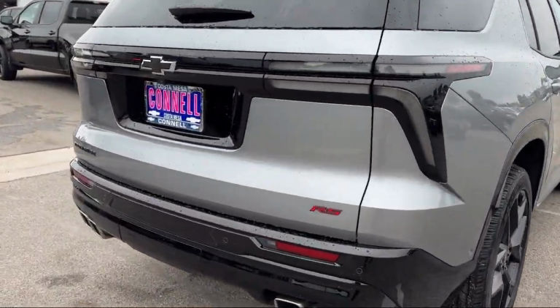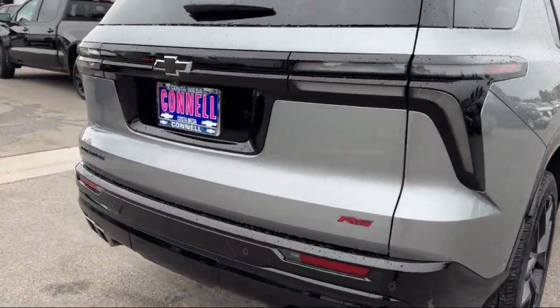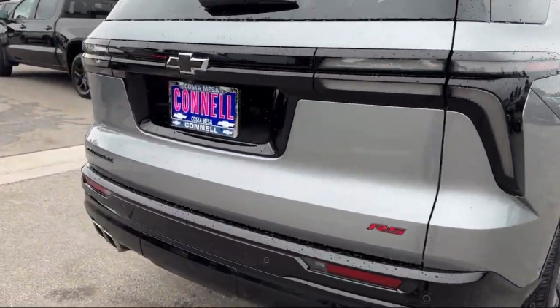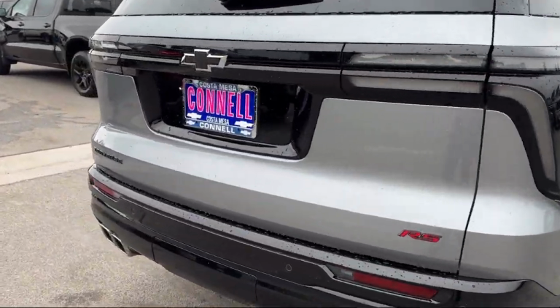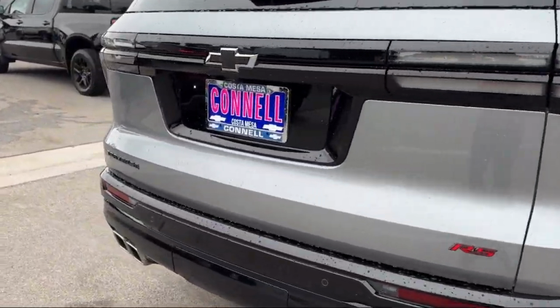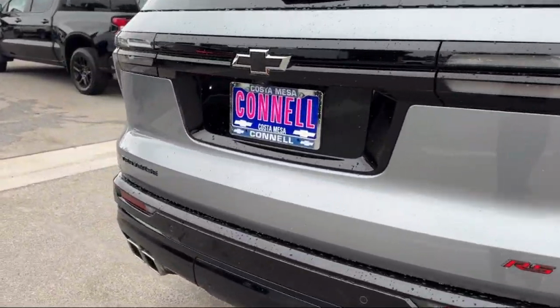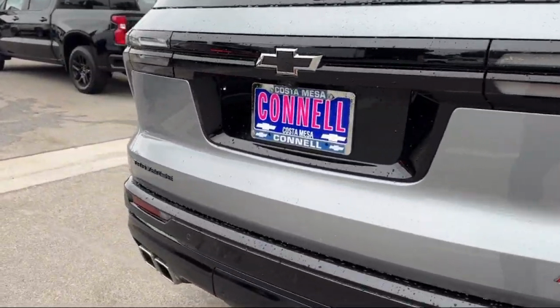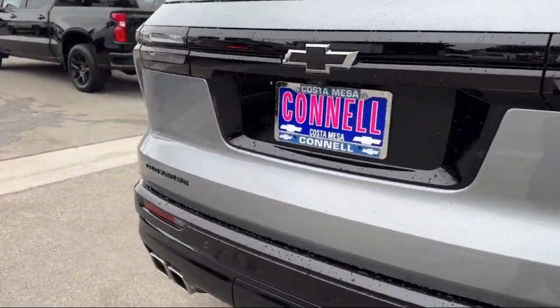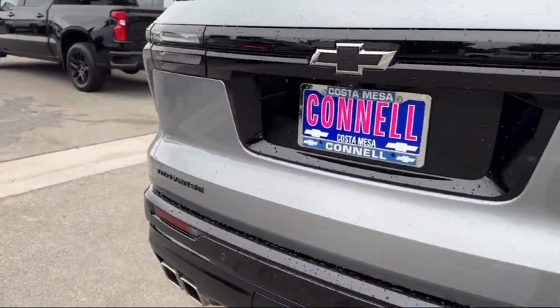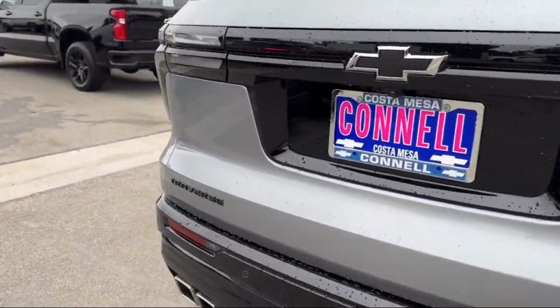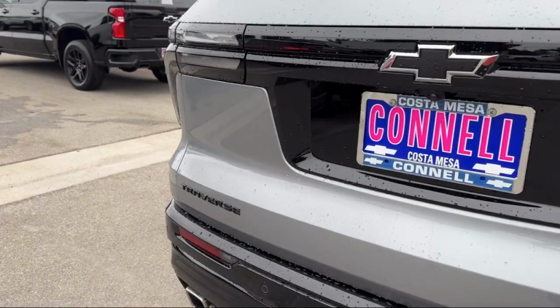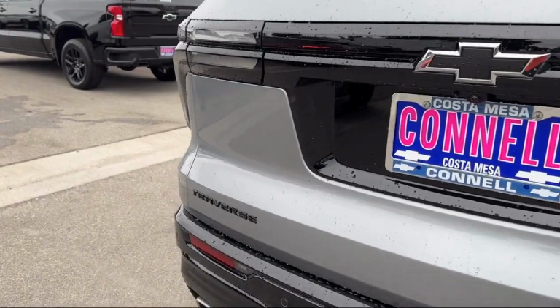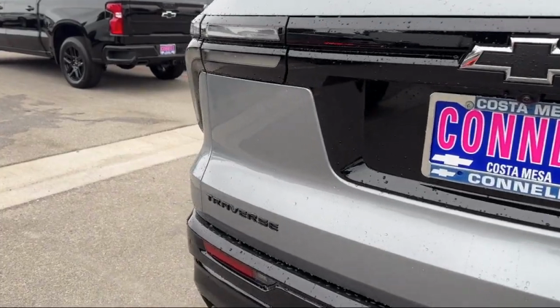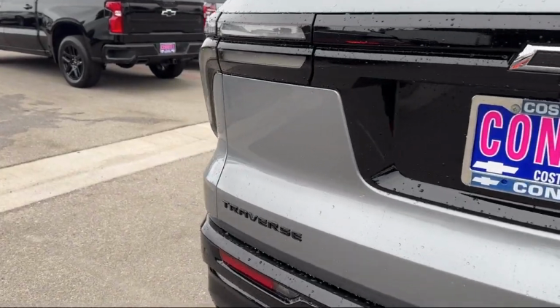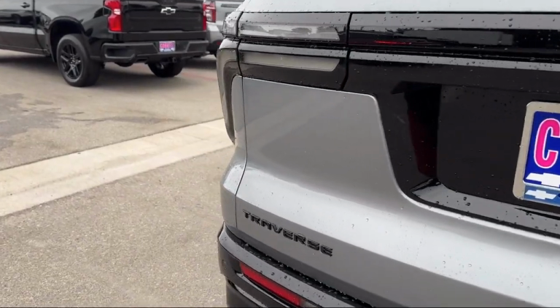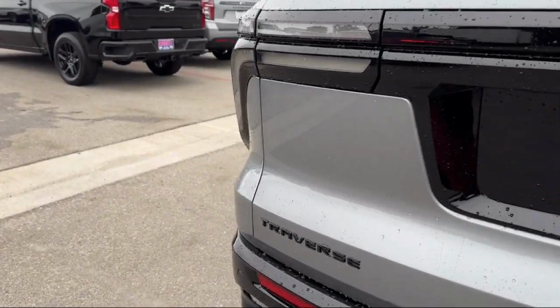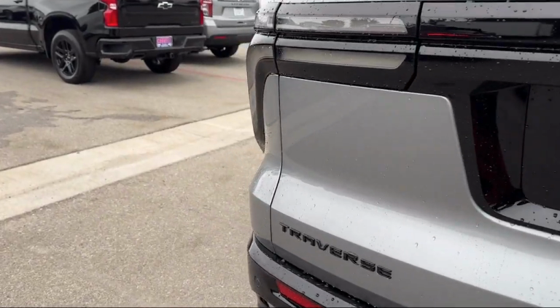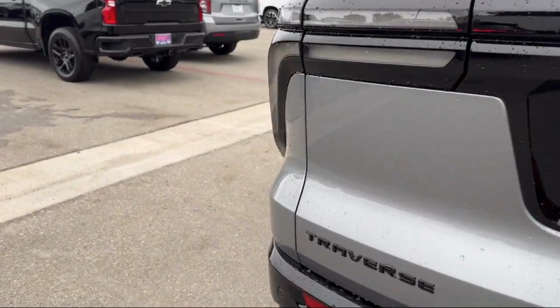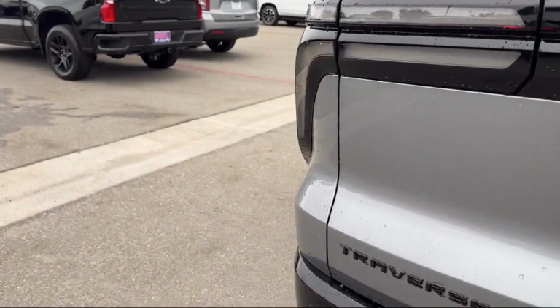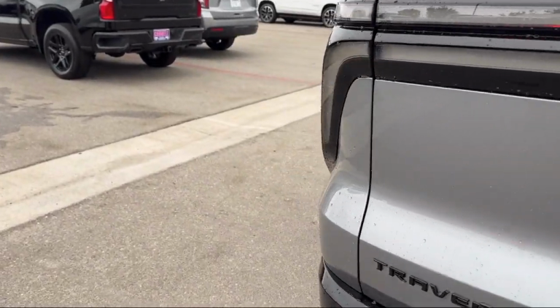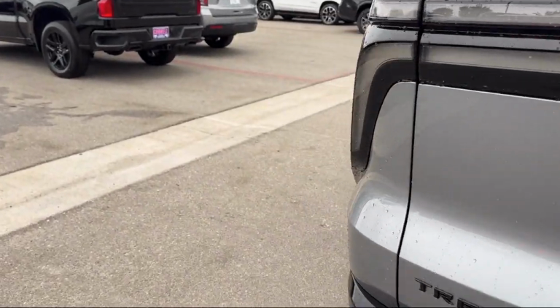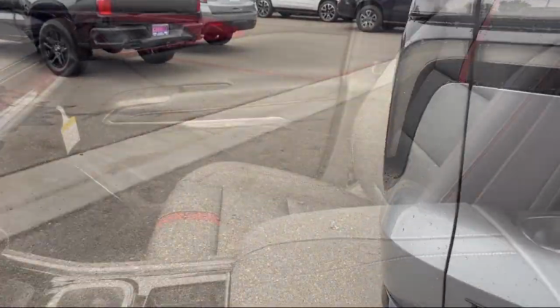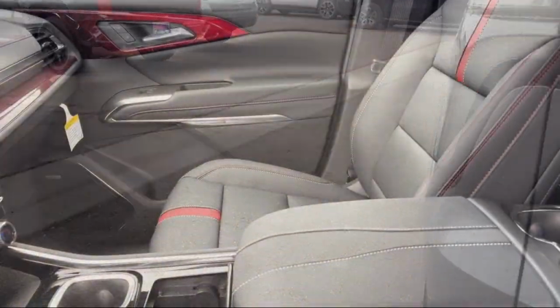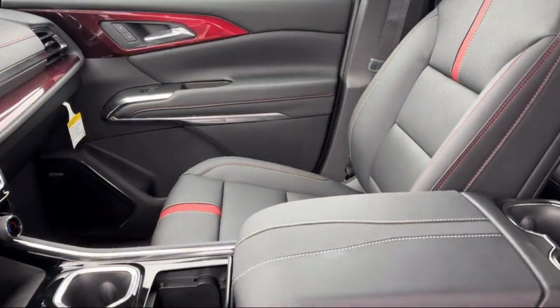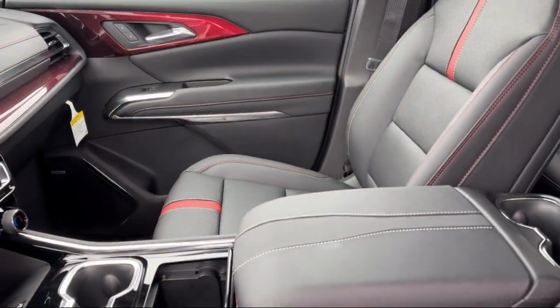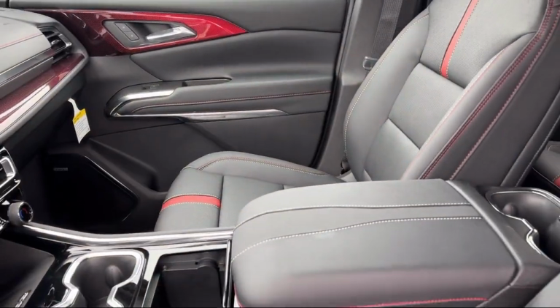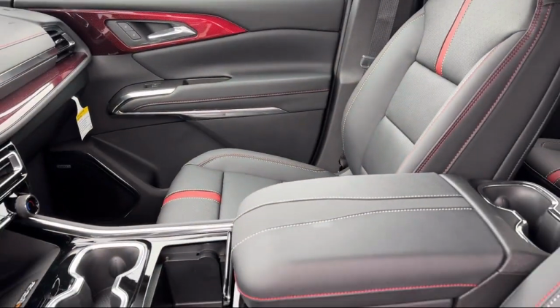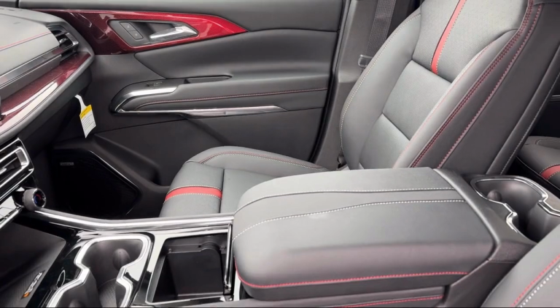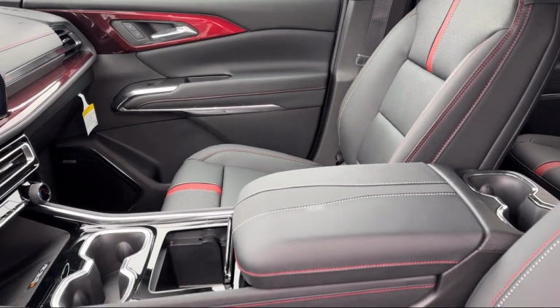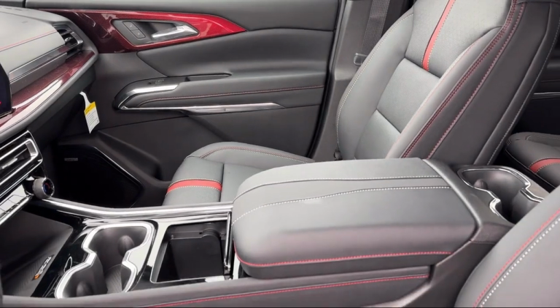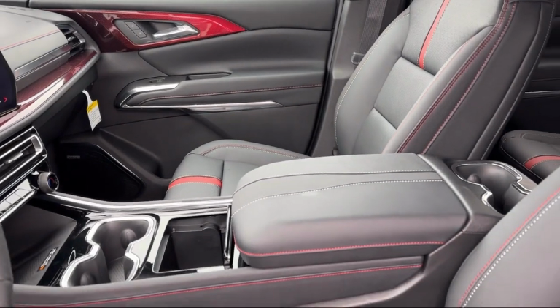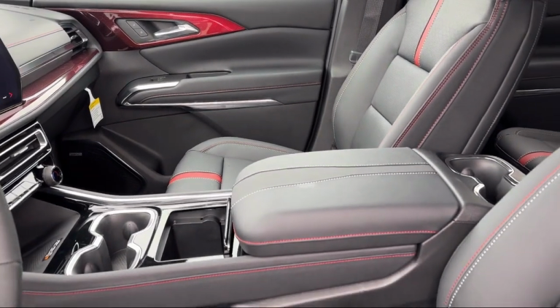Also featured: remote trunk release, privacy glass, cruise control steering assist, and lane departure warning.